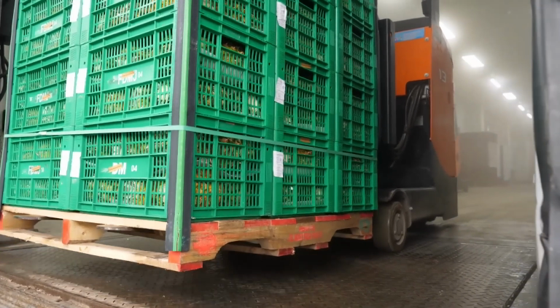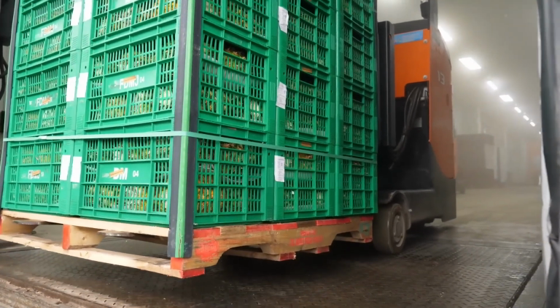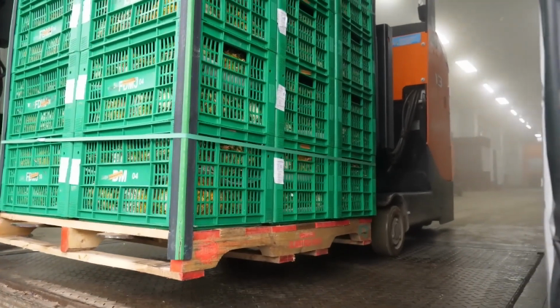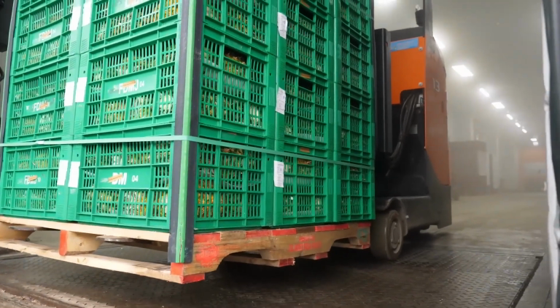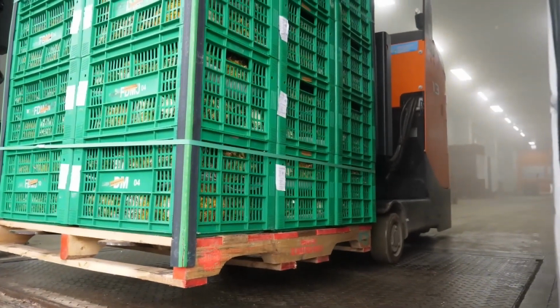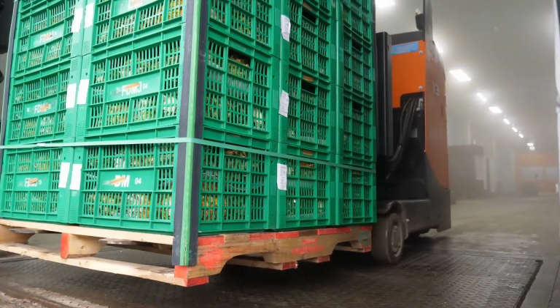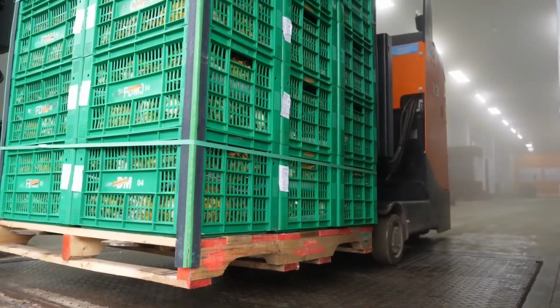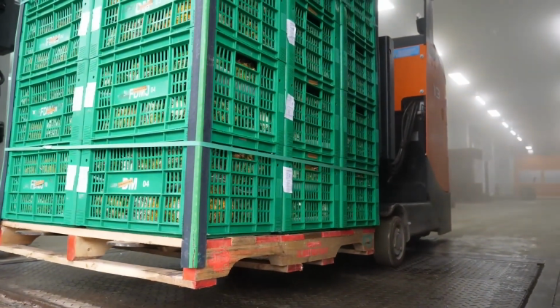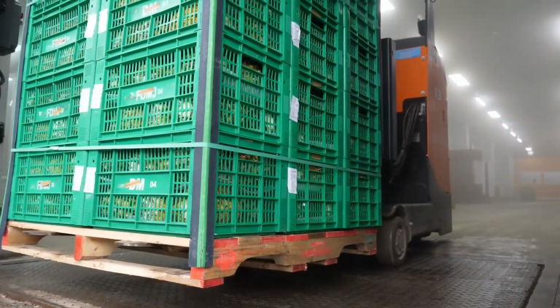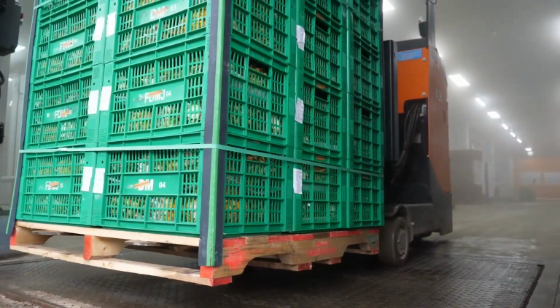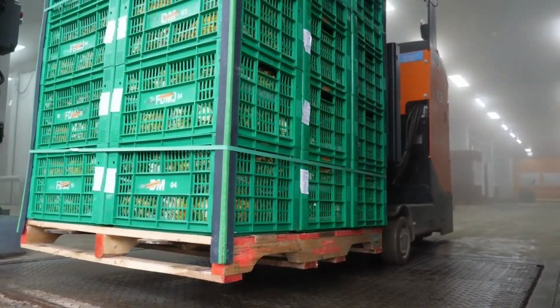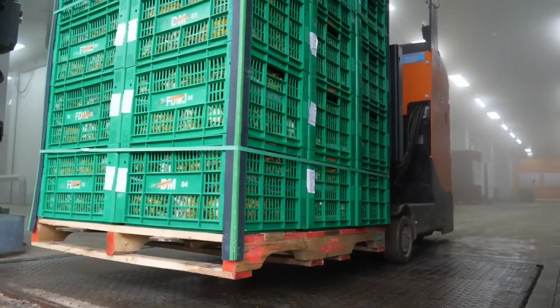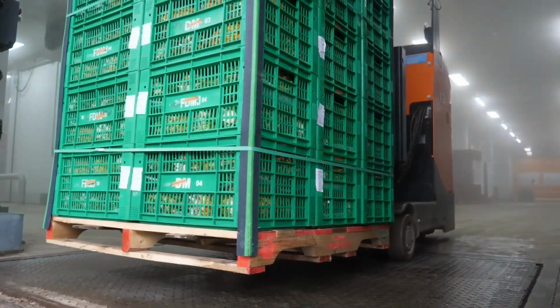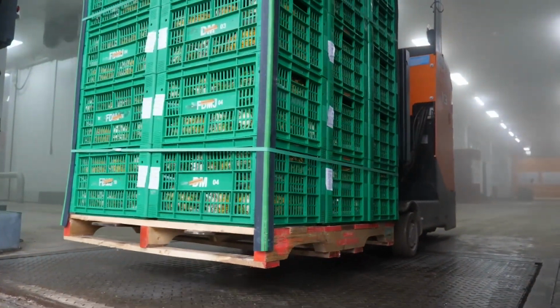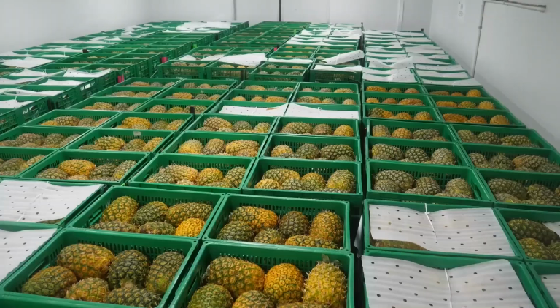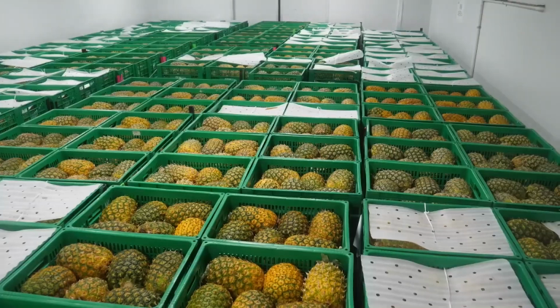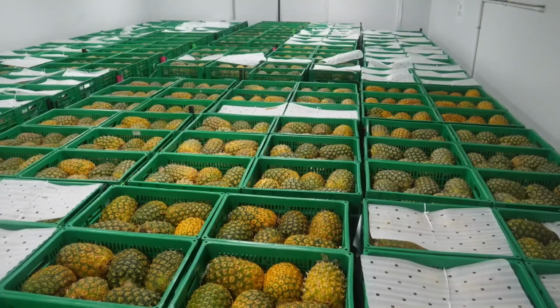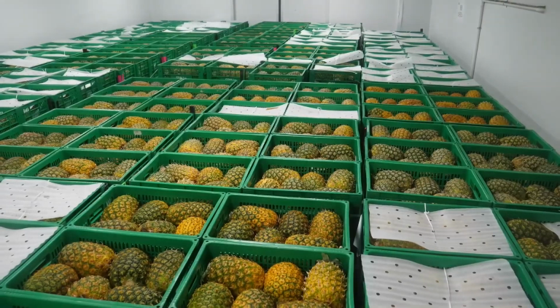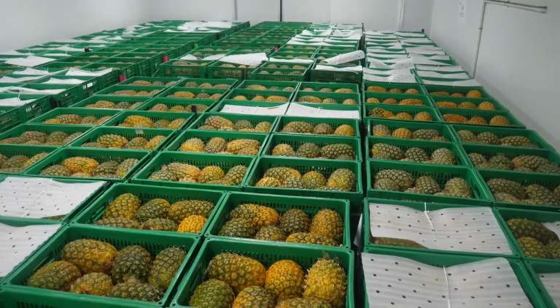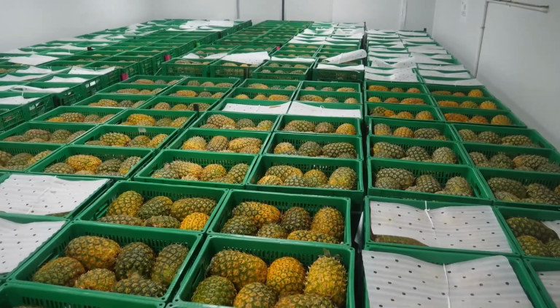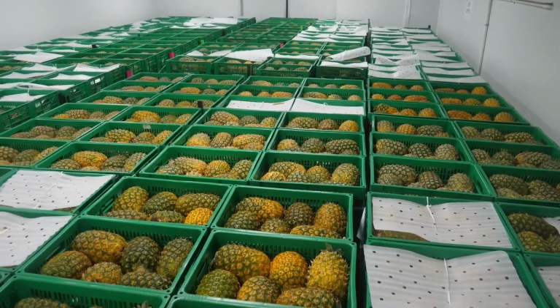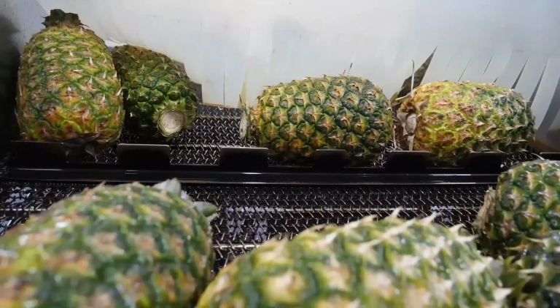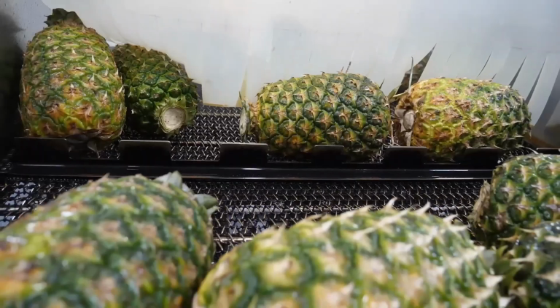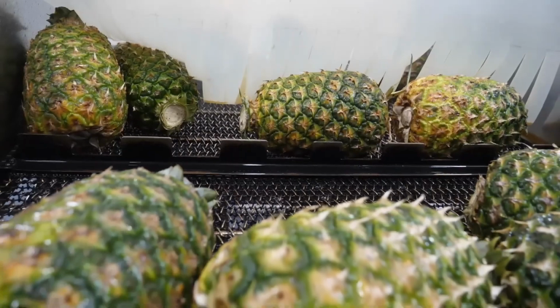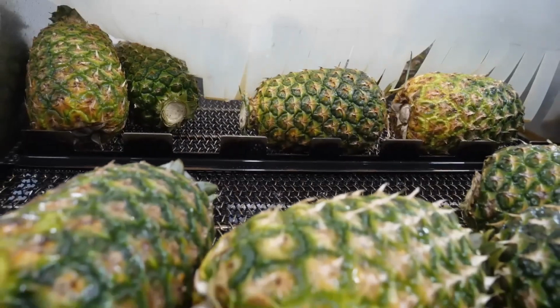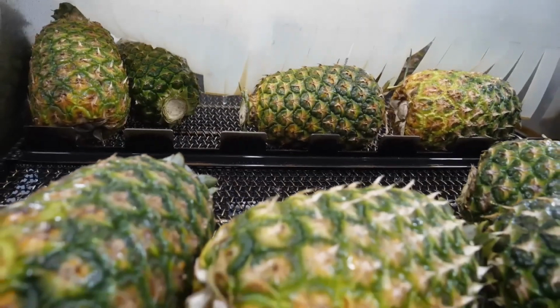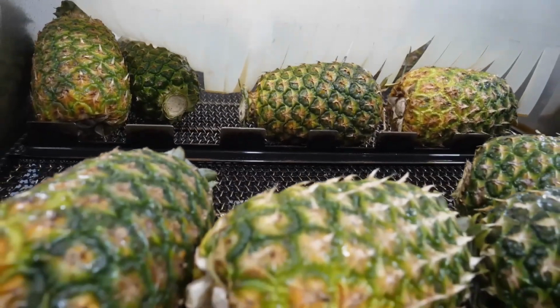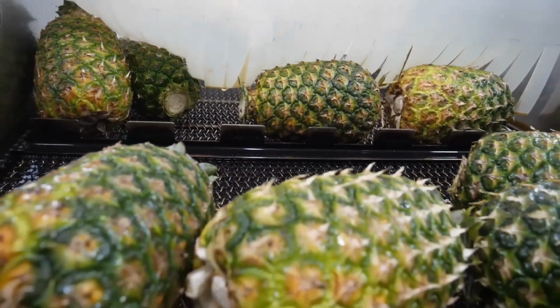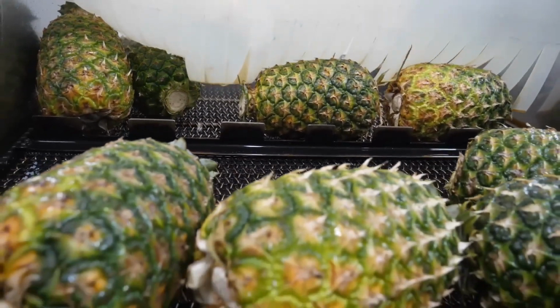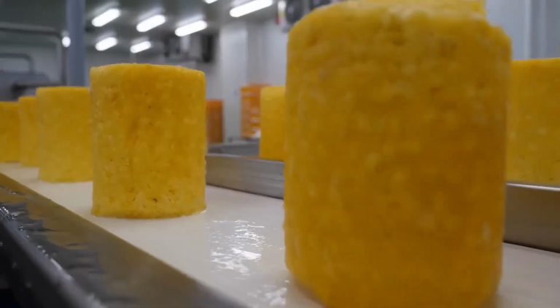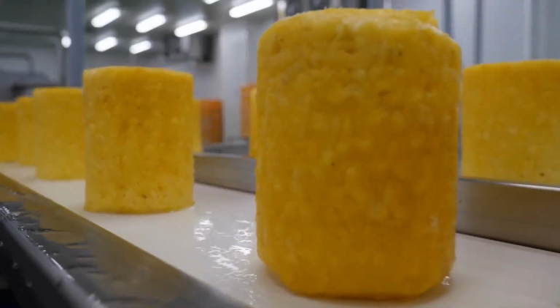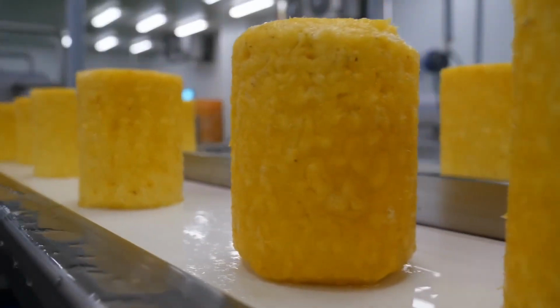Pineapple production not only meets domestic demand, but is also exported to major markets such as China and Japan.